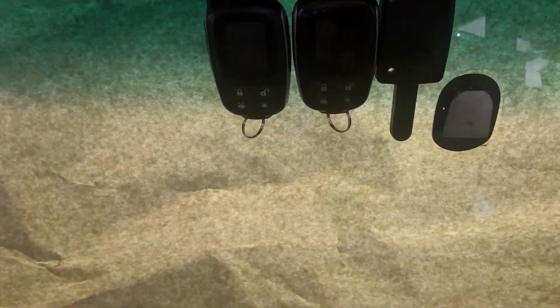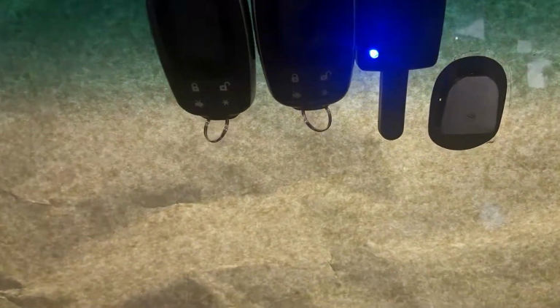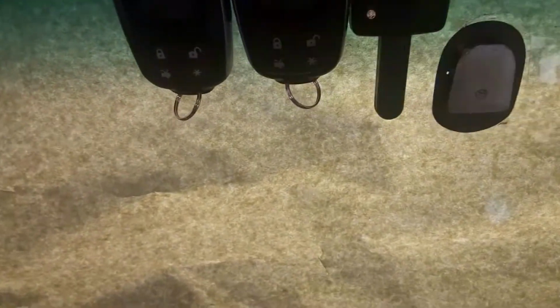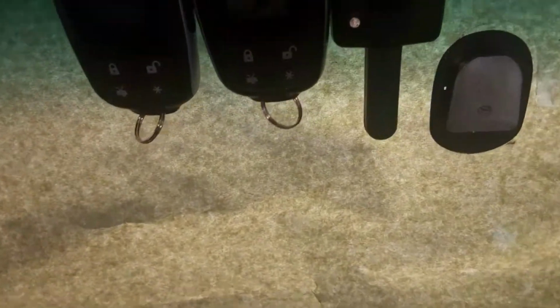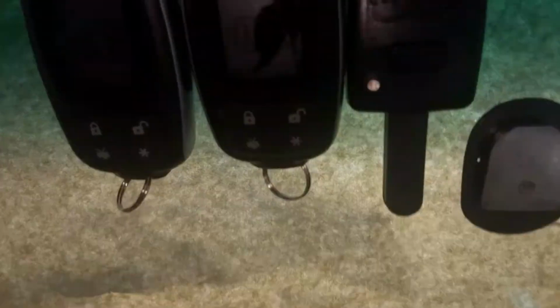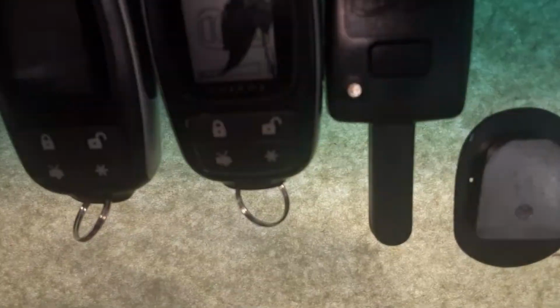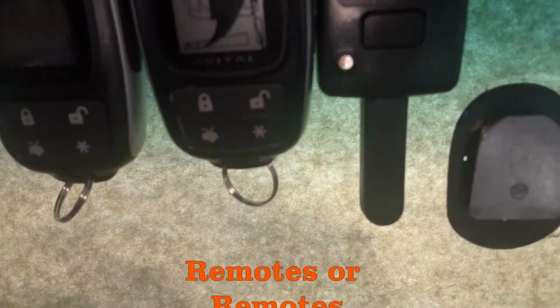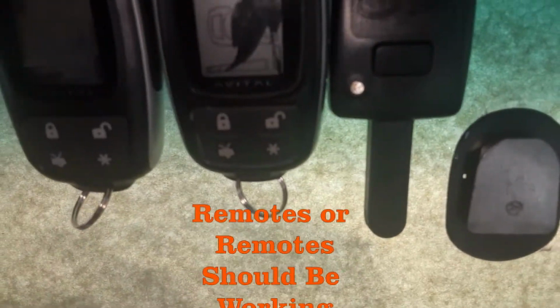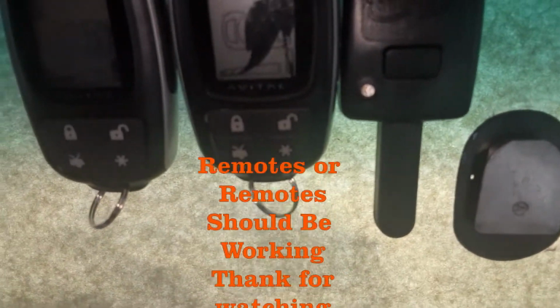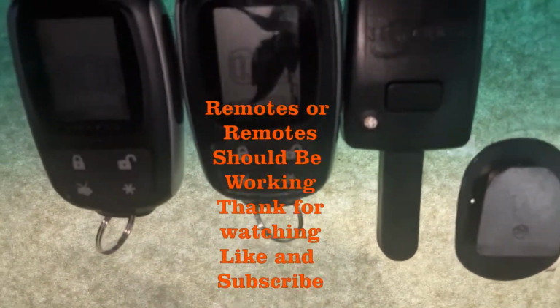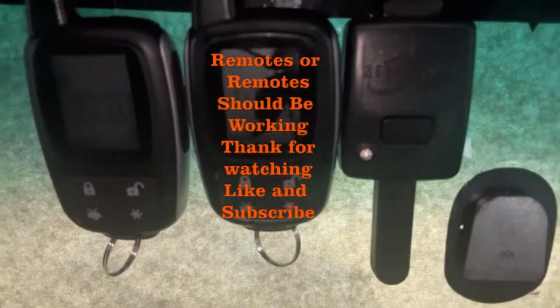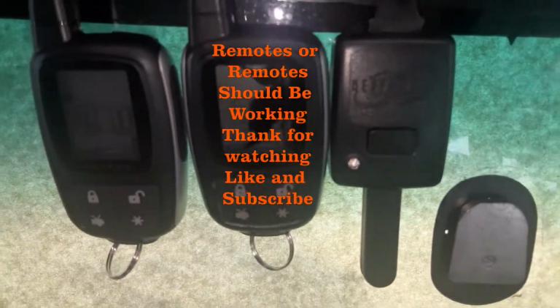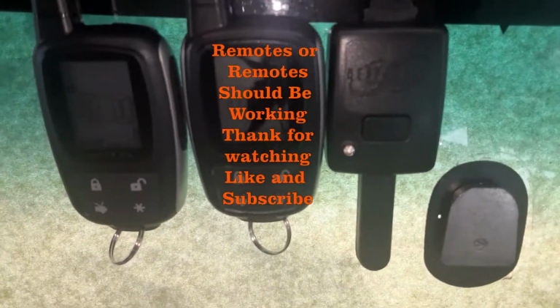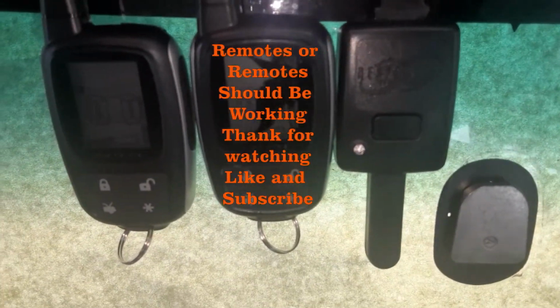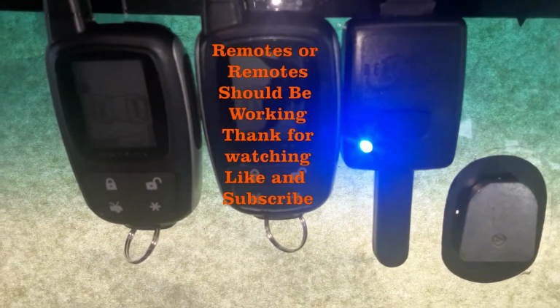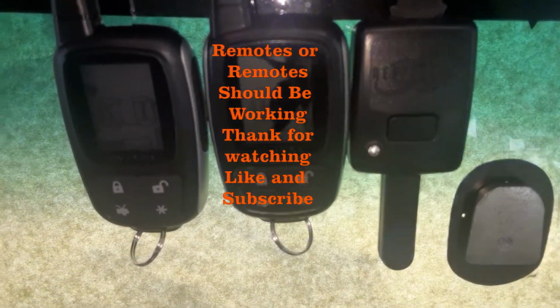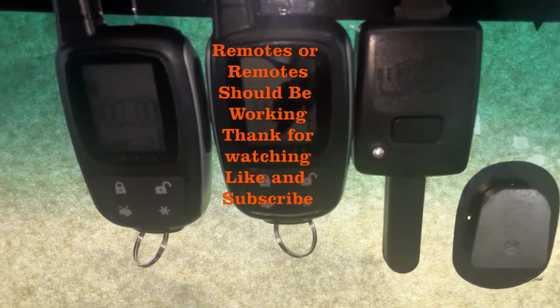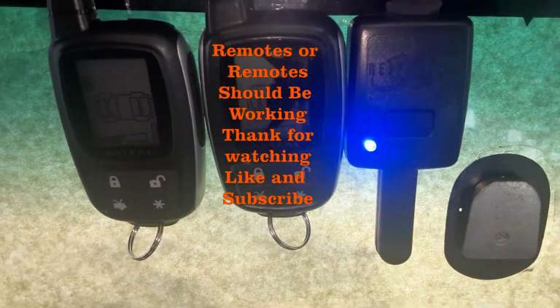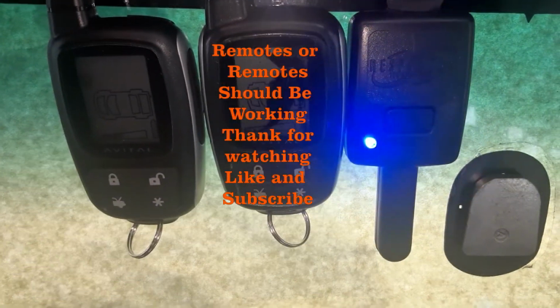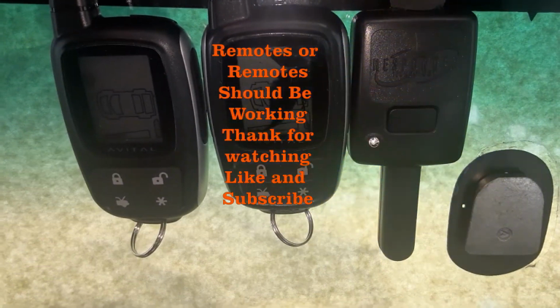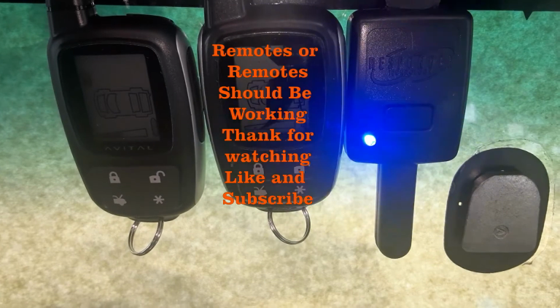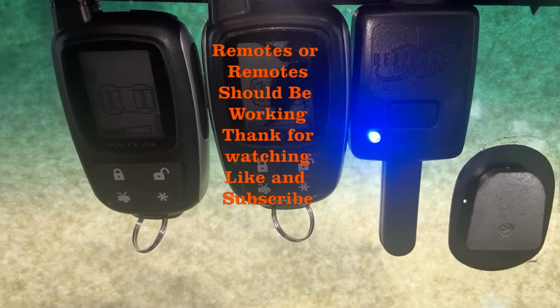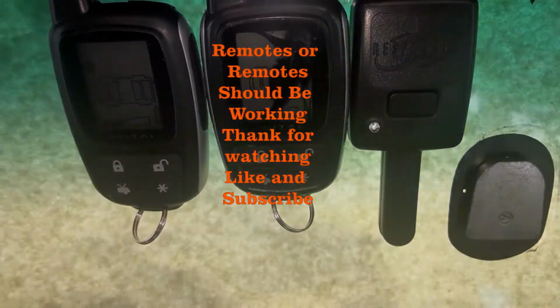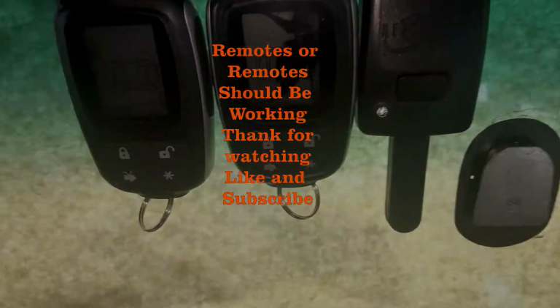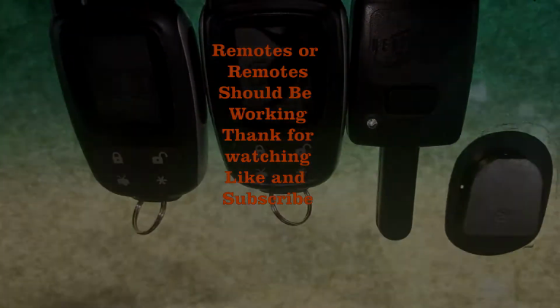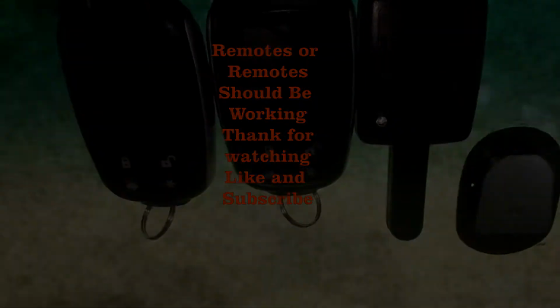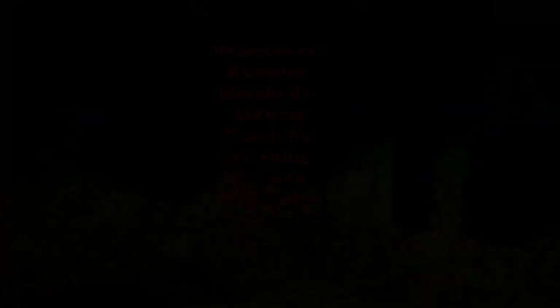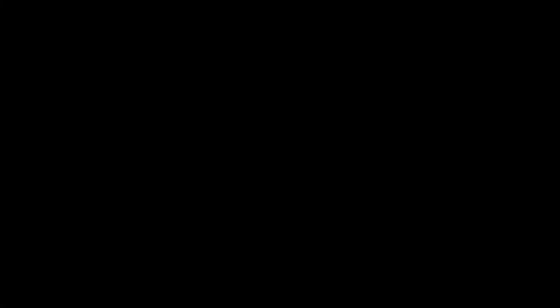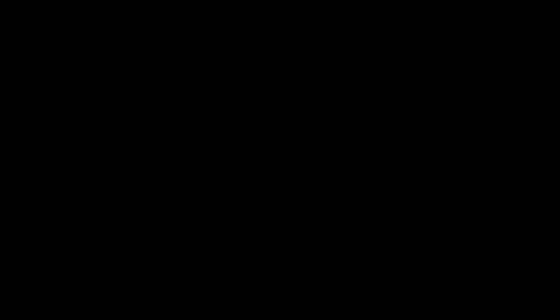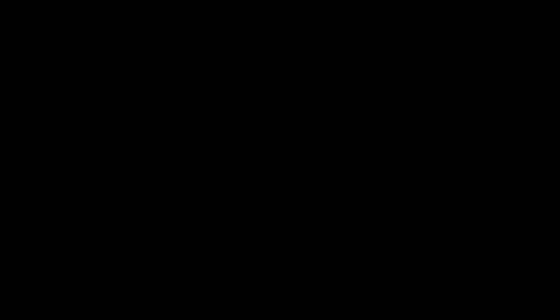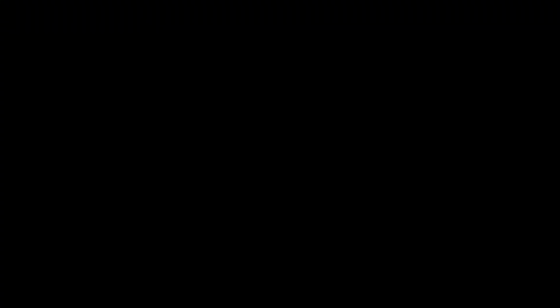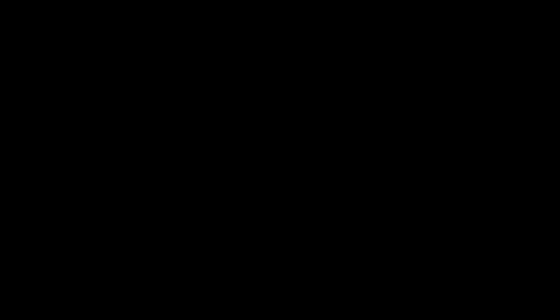Thanks for watching. Like and subscribe and we'll see you next time. Thank you.